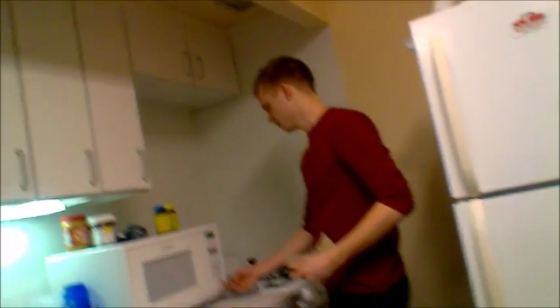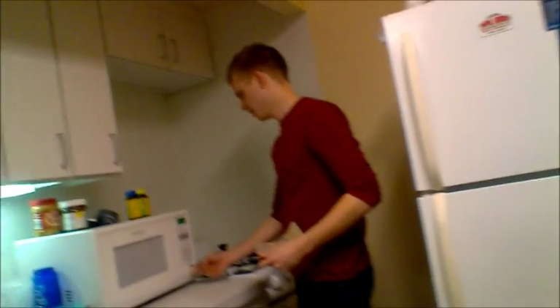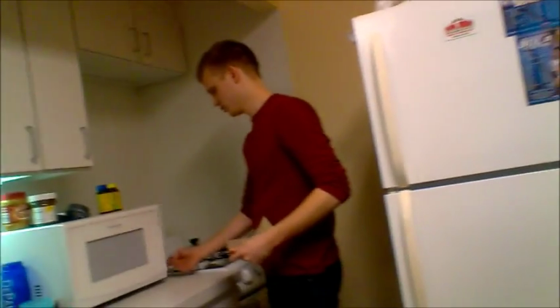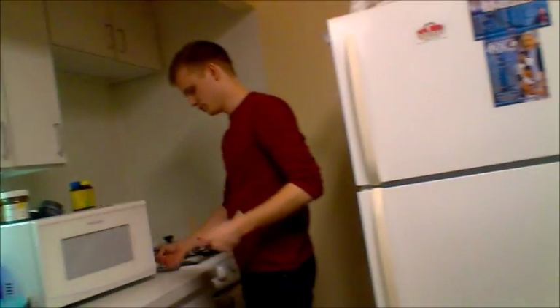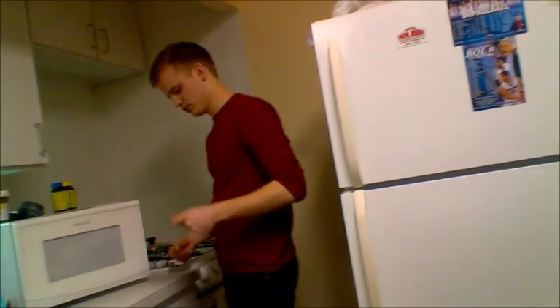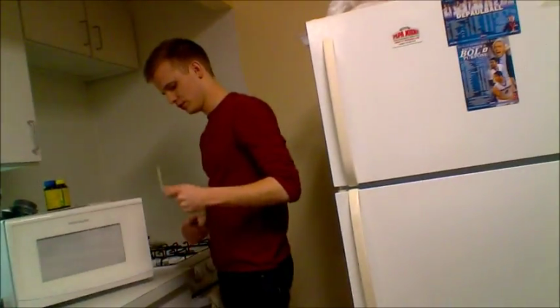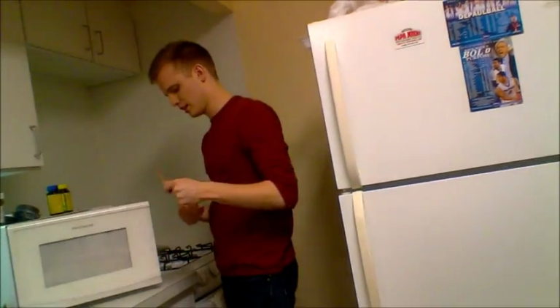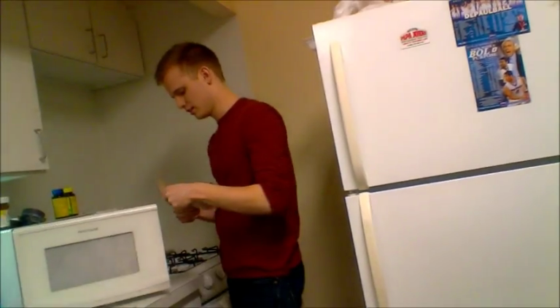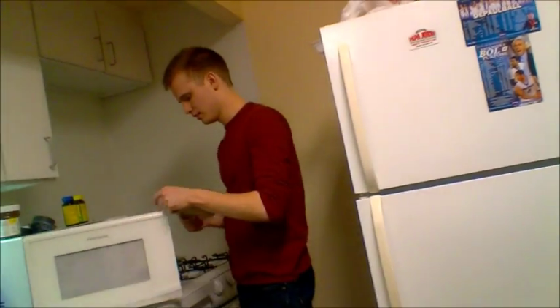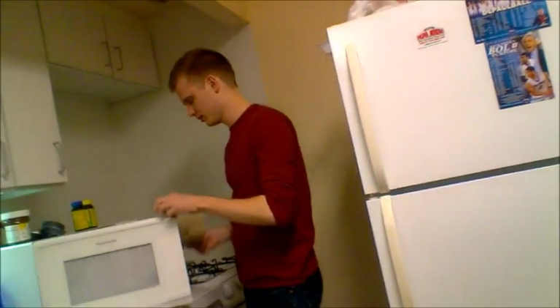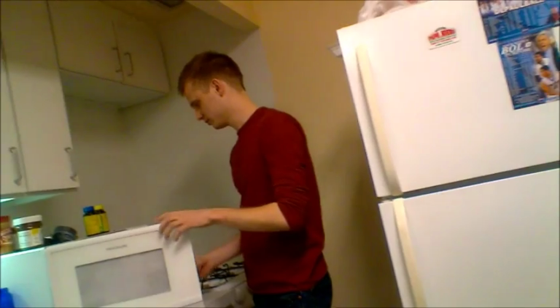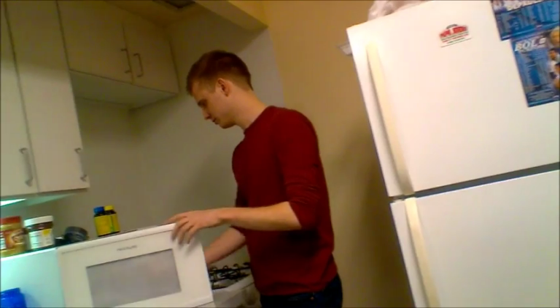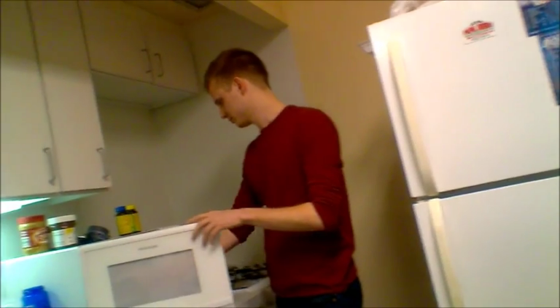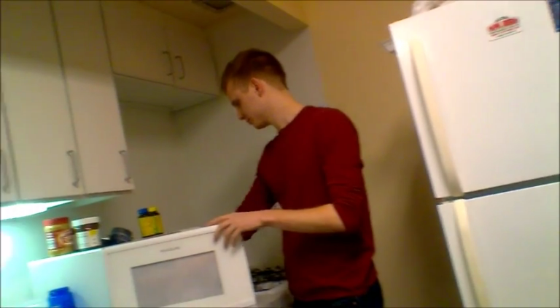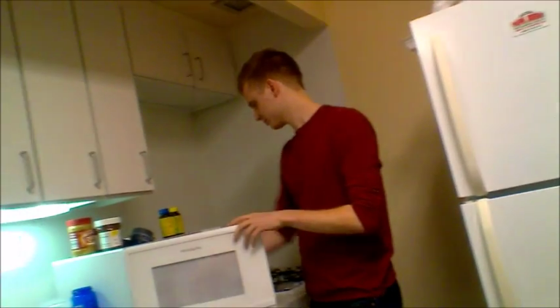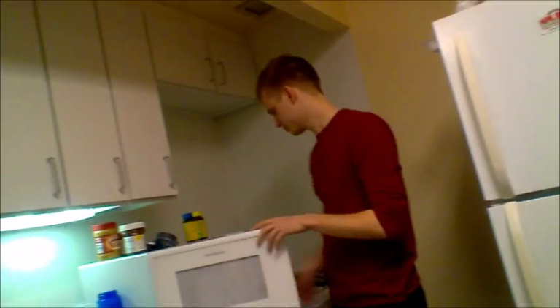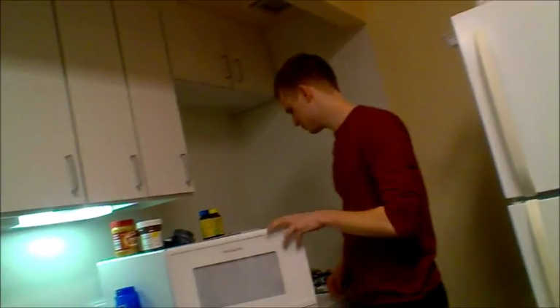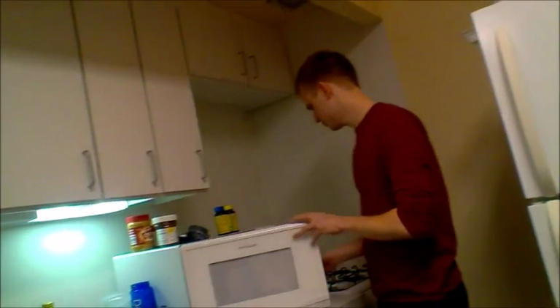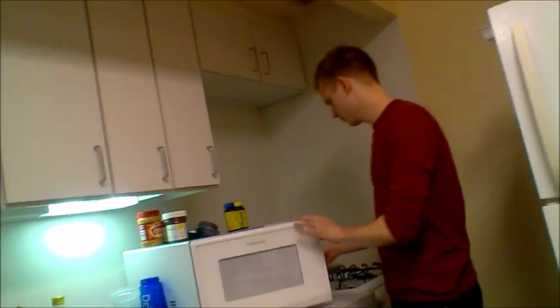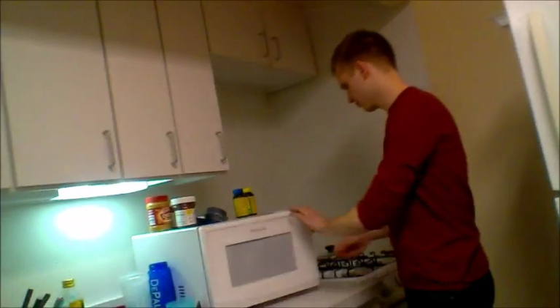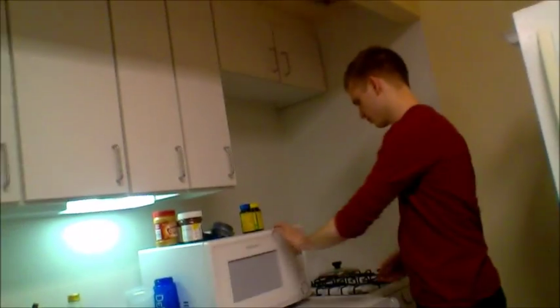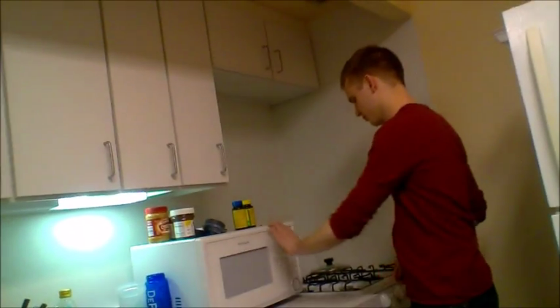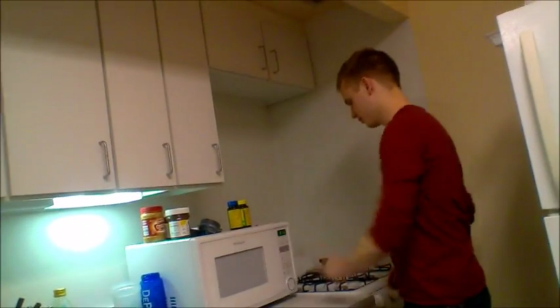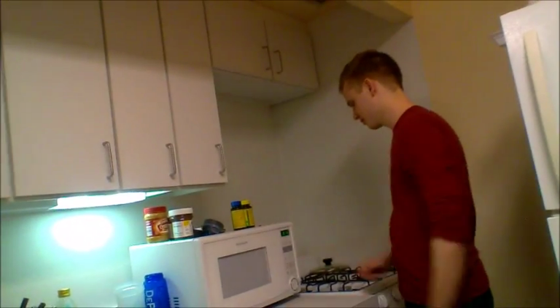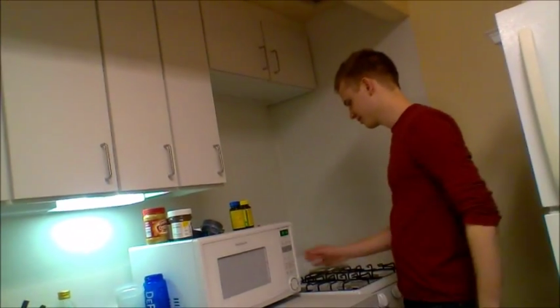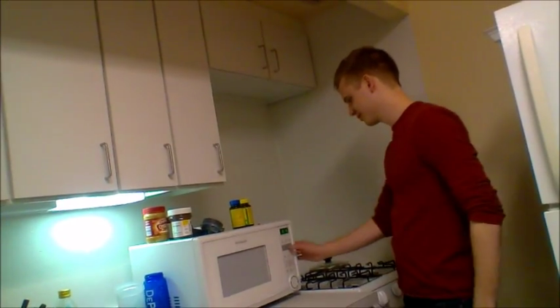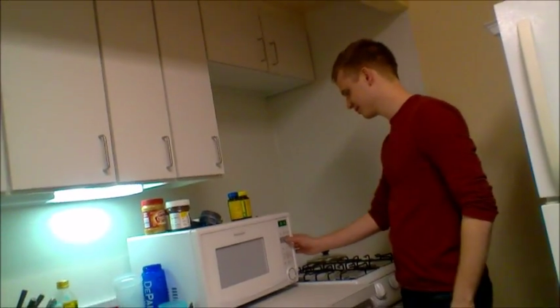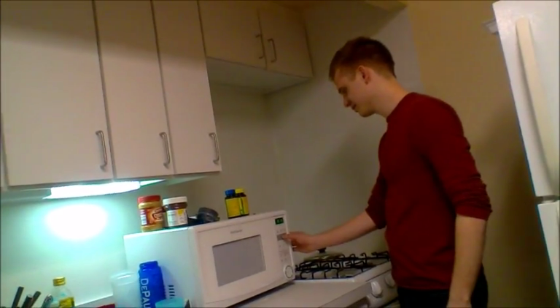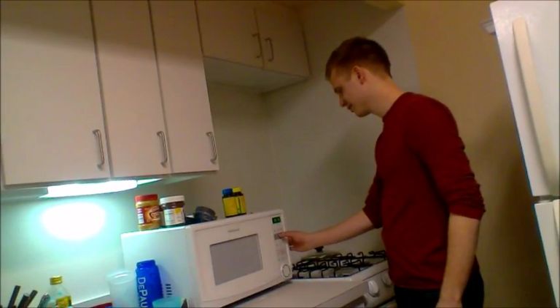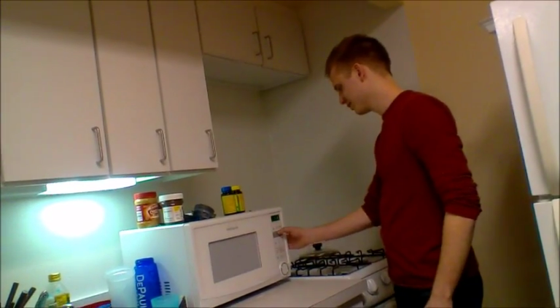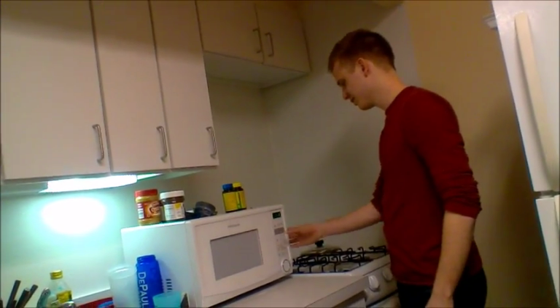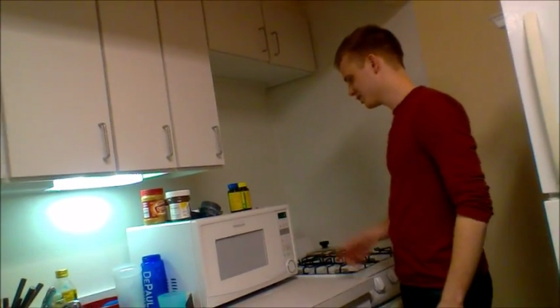All right, so you just stick that in there. You're just putting the bag in the microwave? Yep.